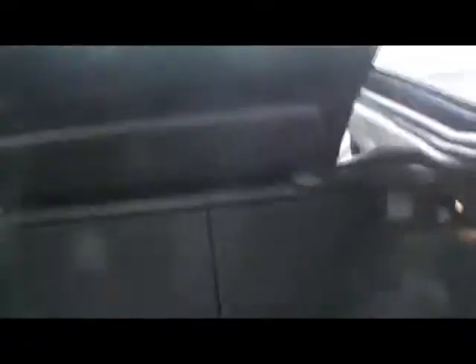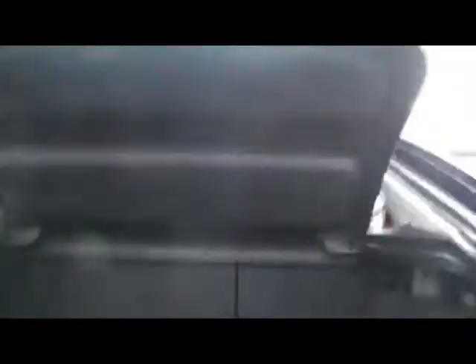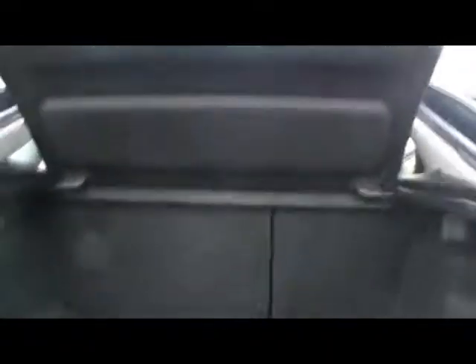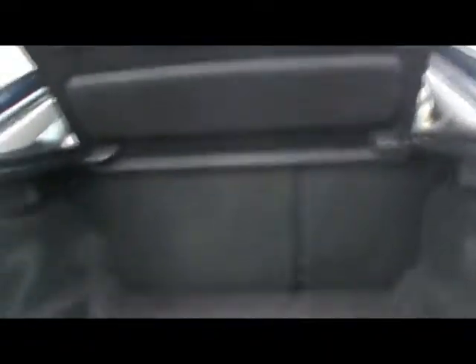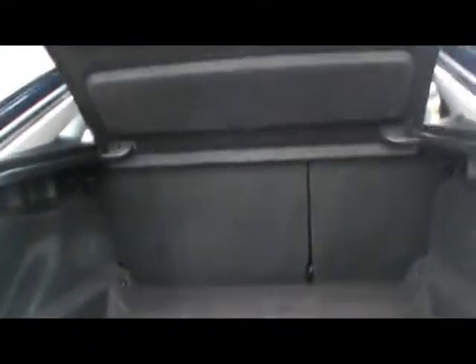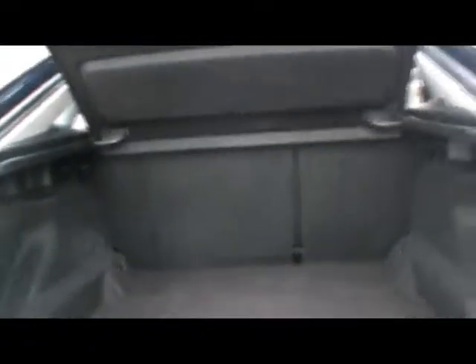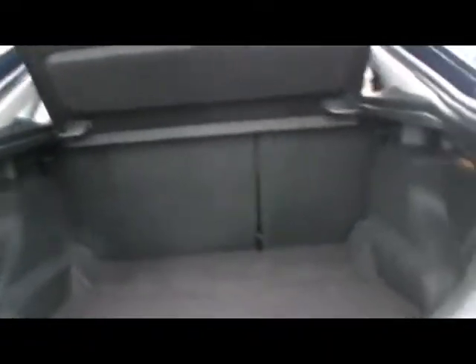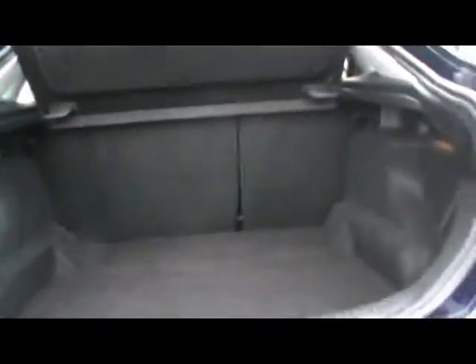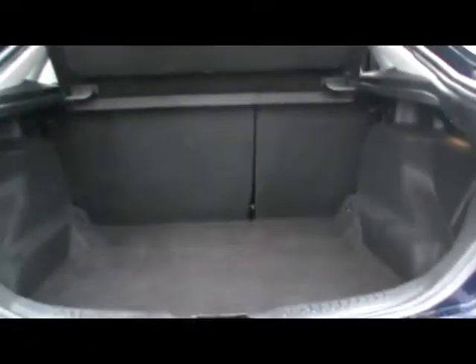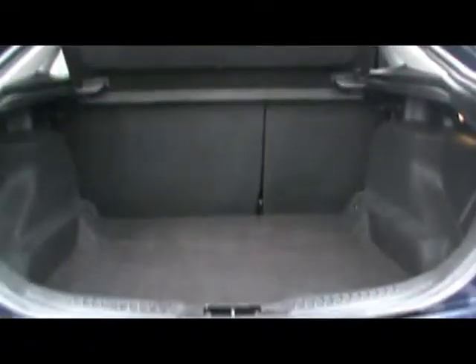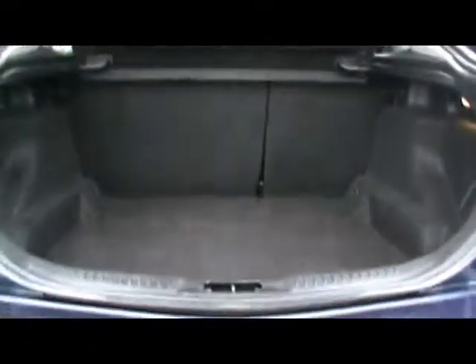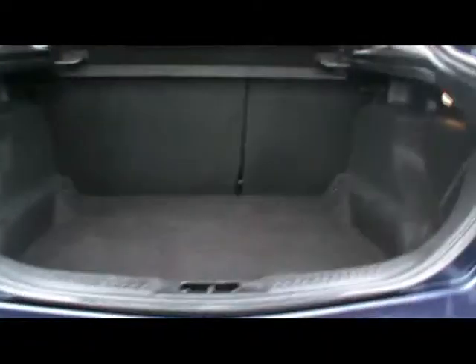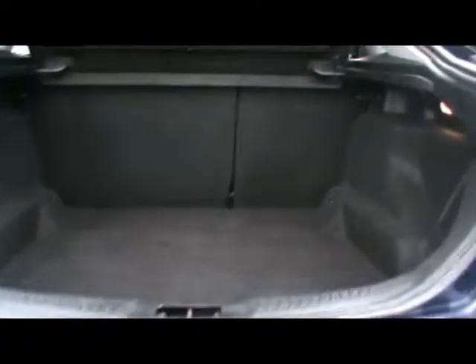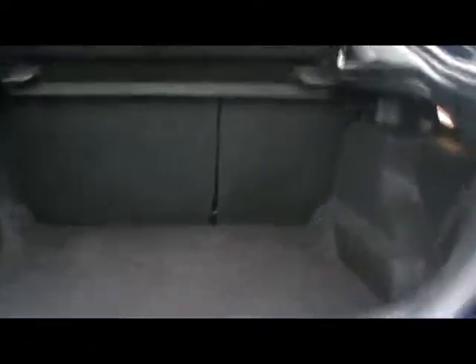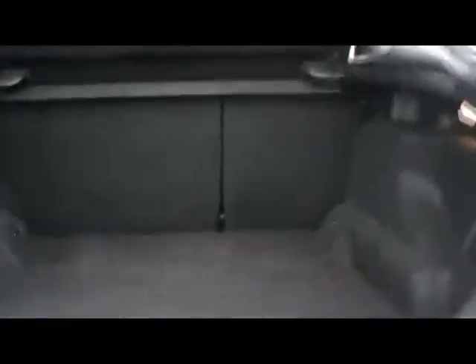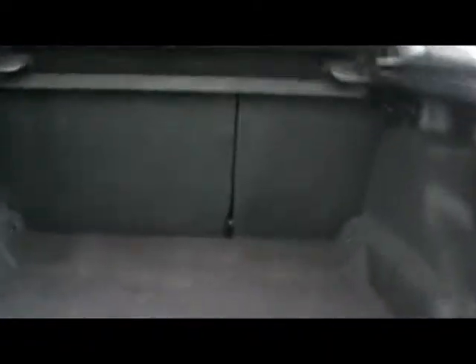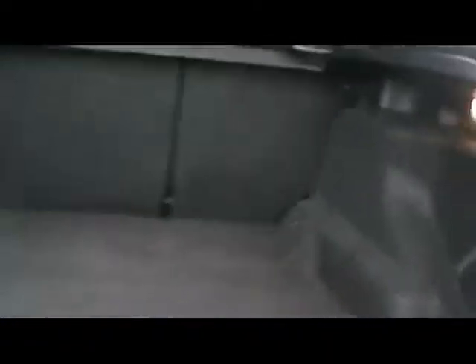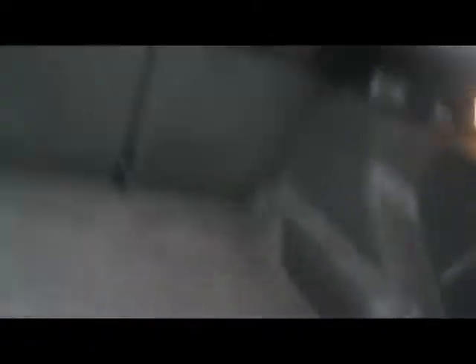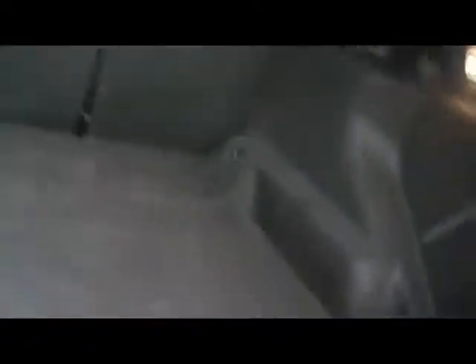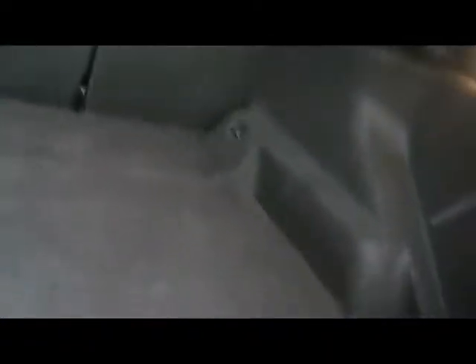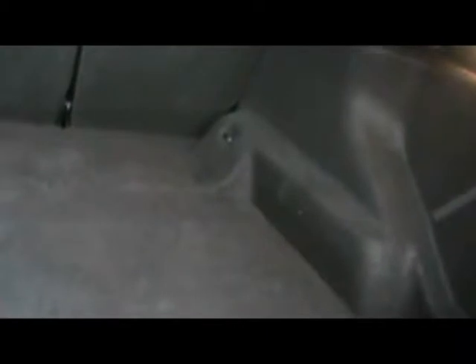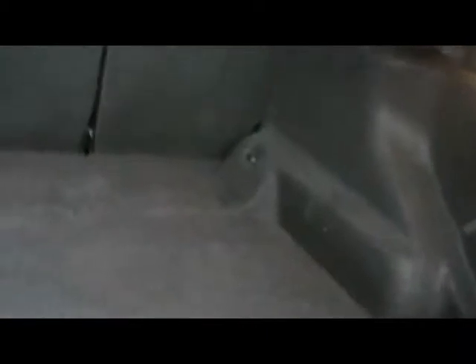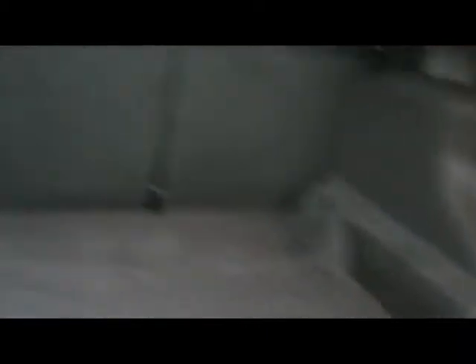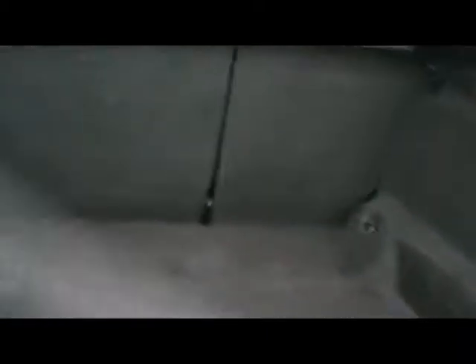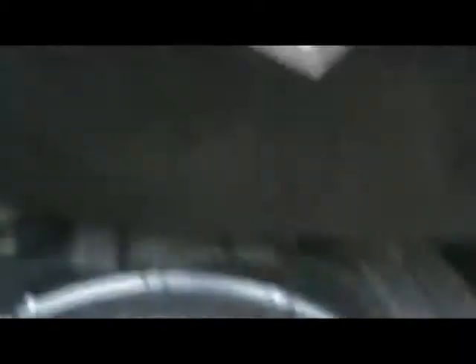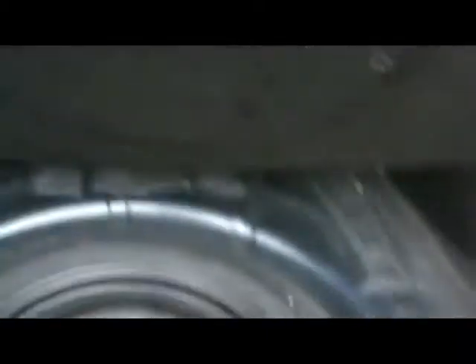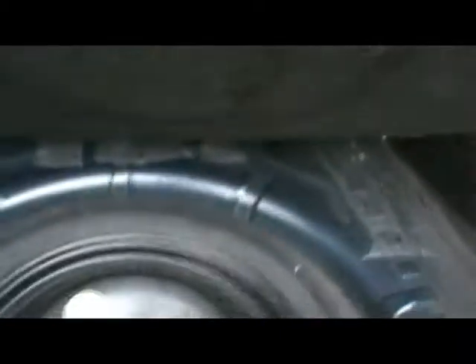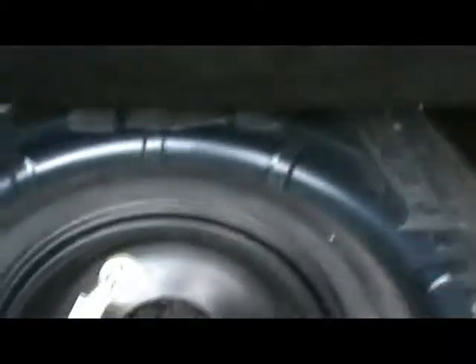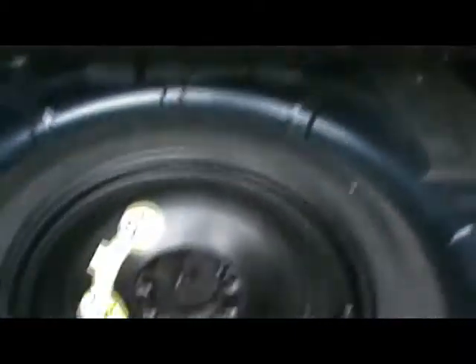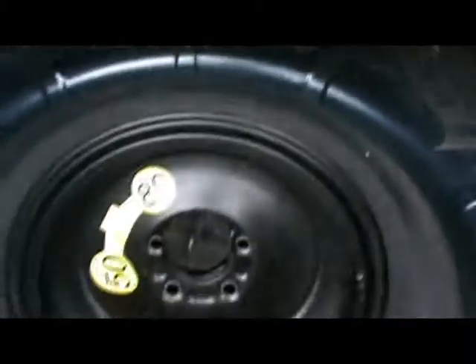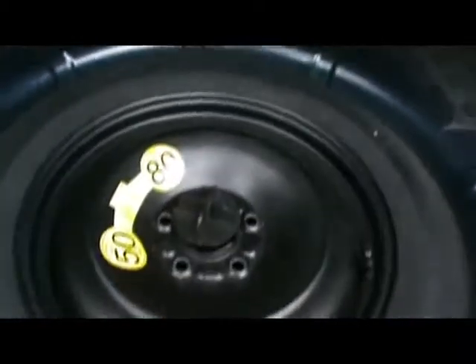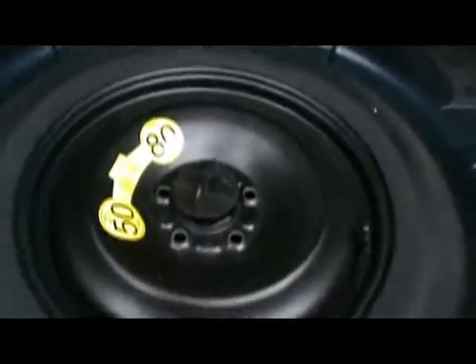As you'd expect, you get an absolutely massive boot in the Mondeo. And underneath here, a space saver spare wheel.